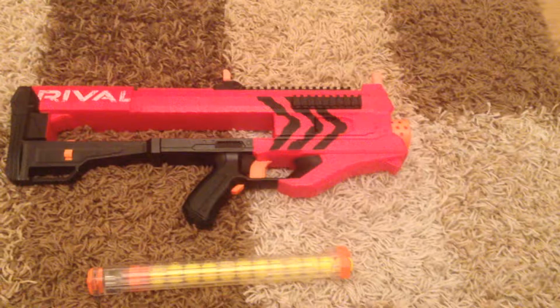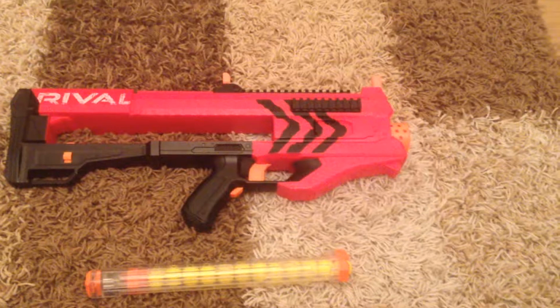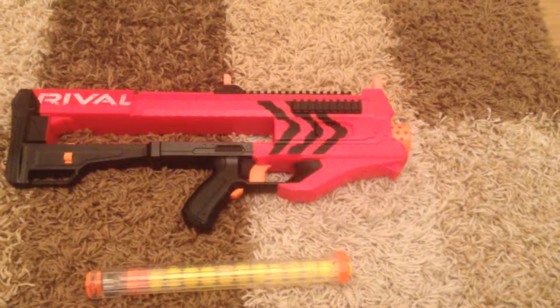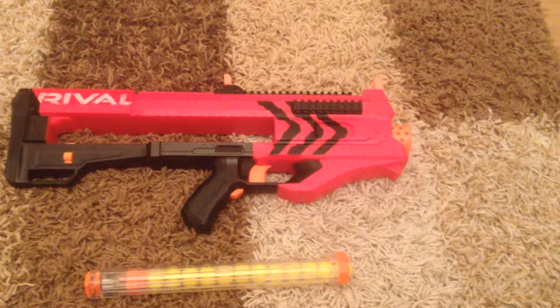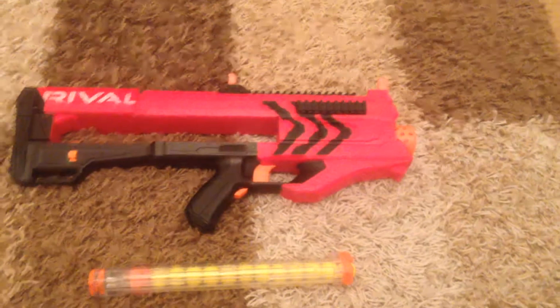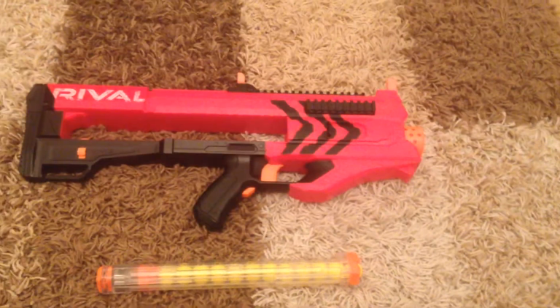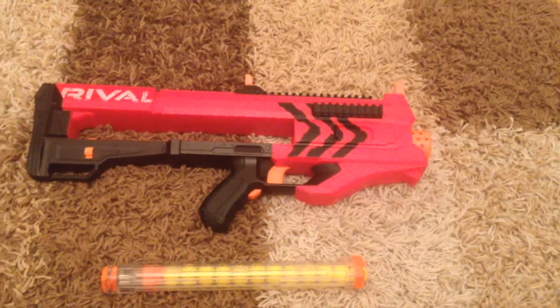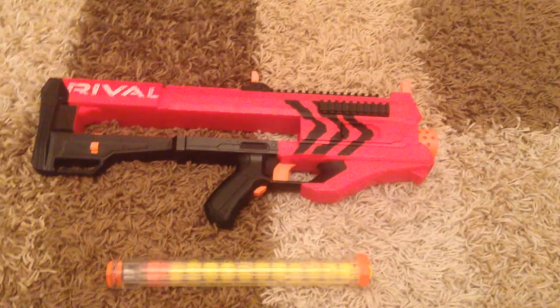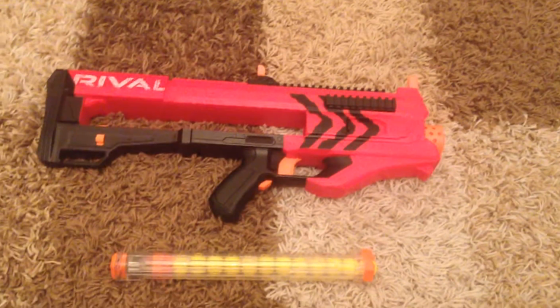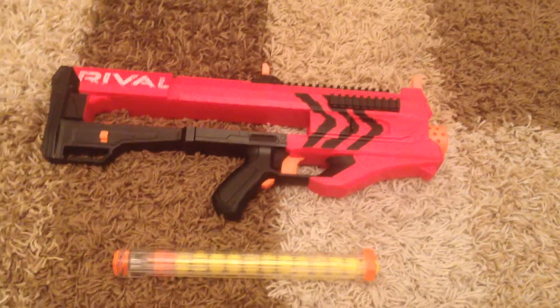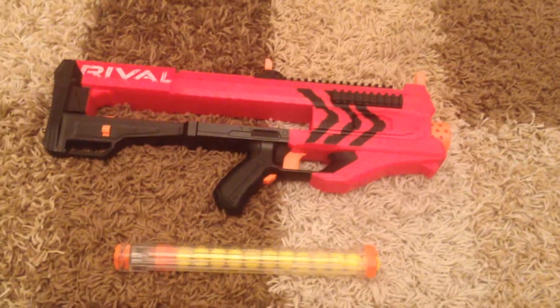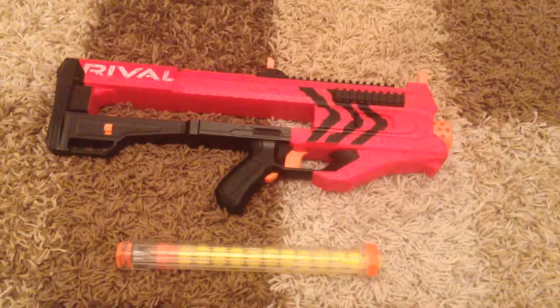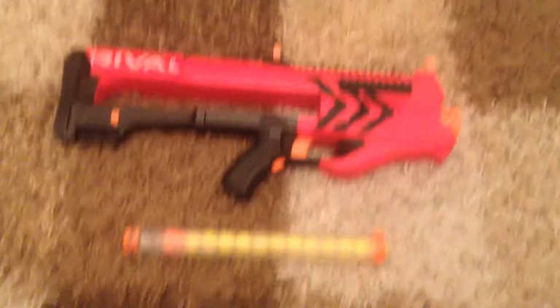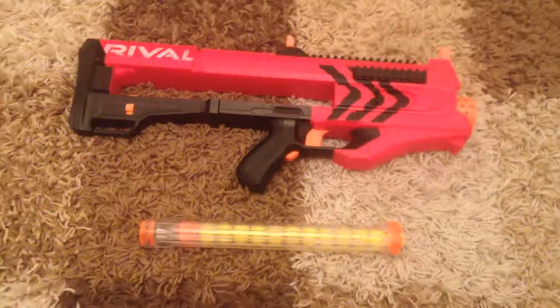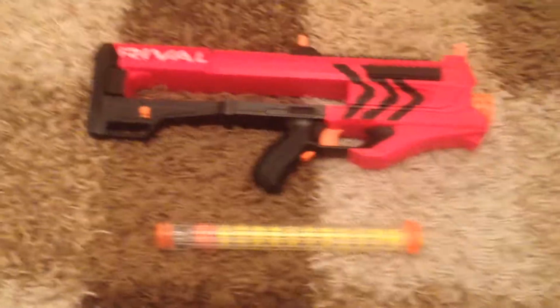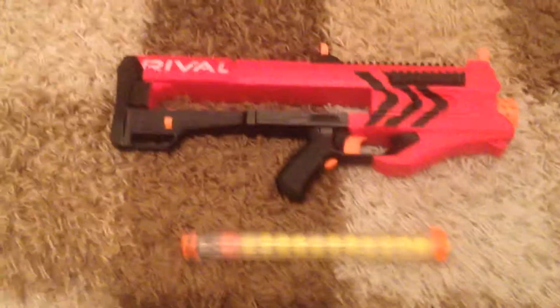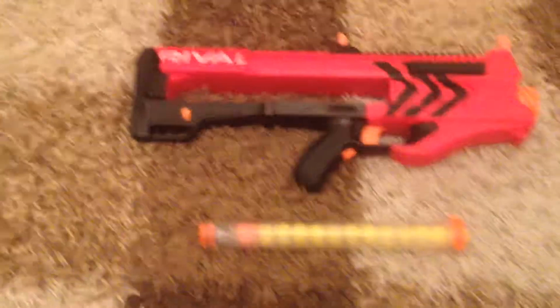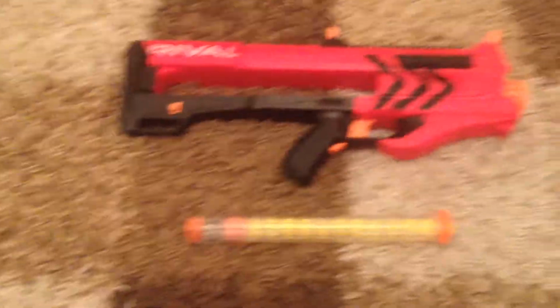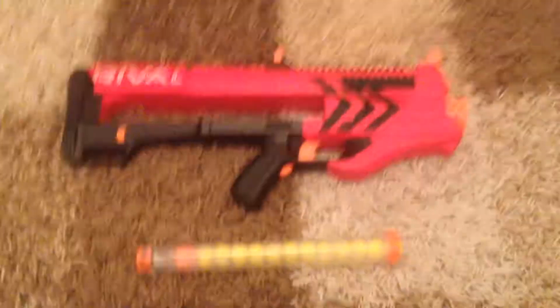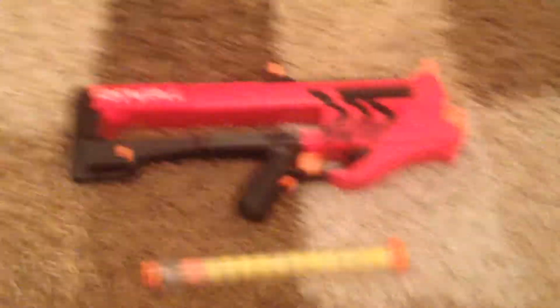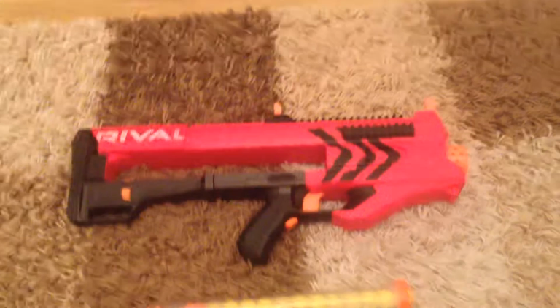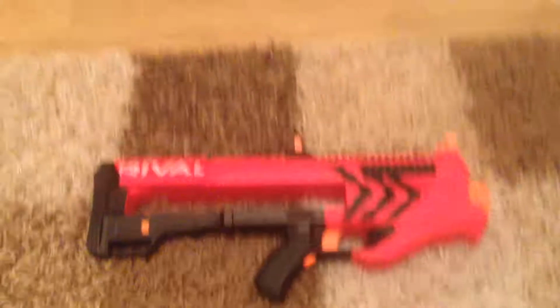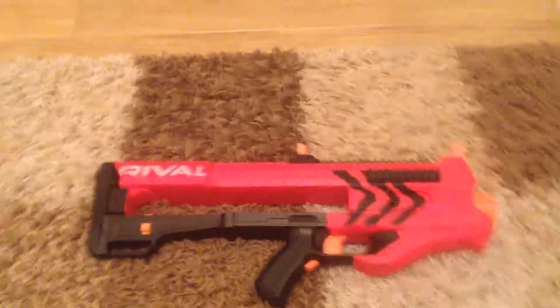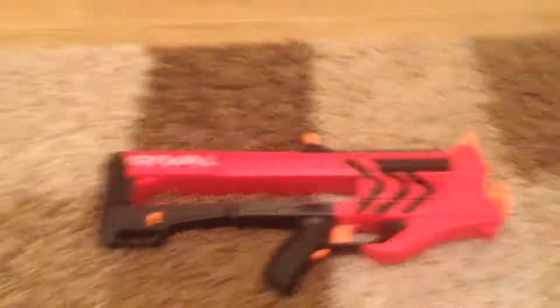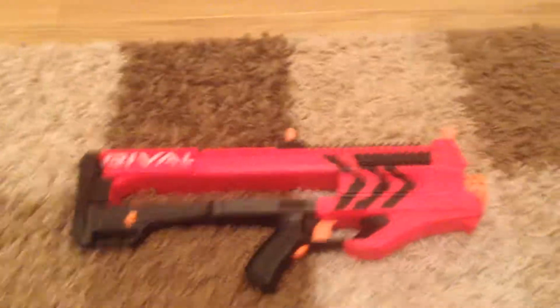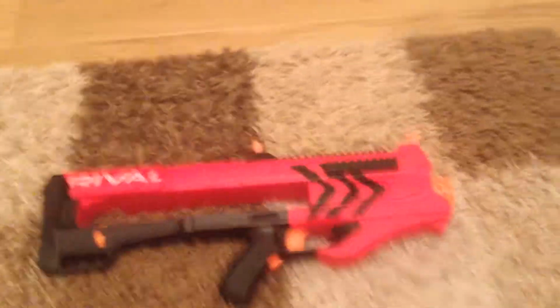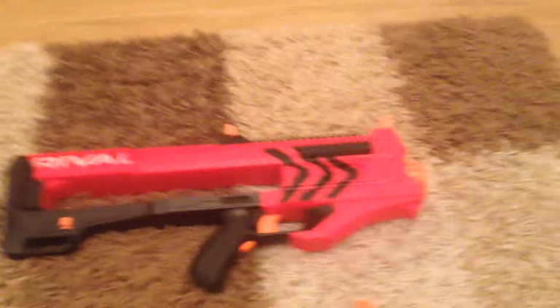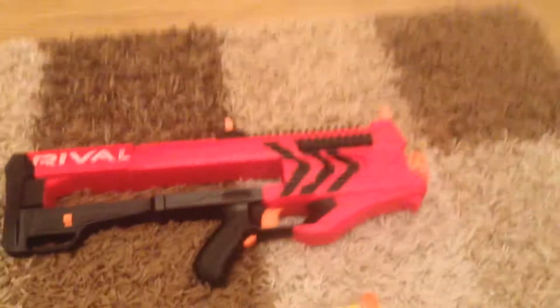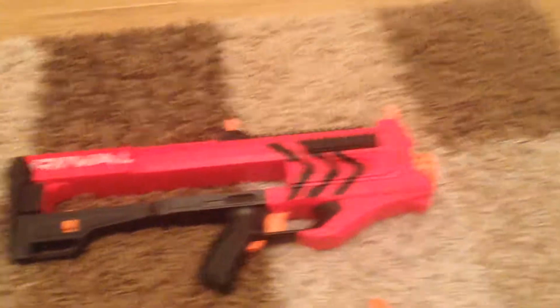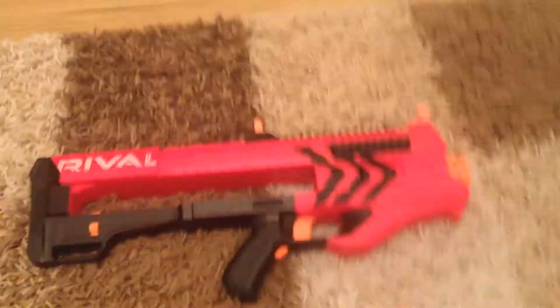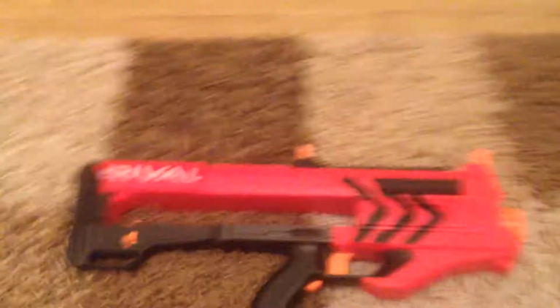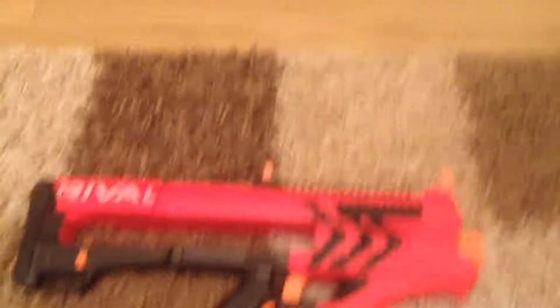Hello YouTube. This is the Nerf Leg content review of Nerf Rival Zeus.